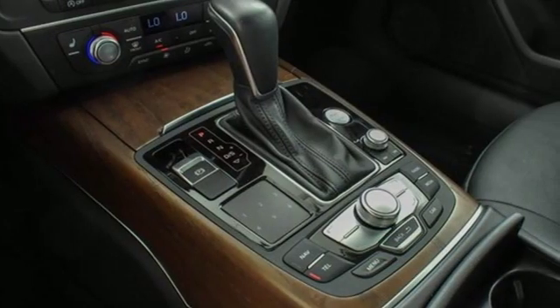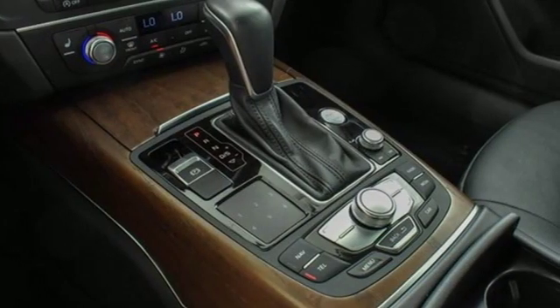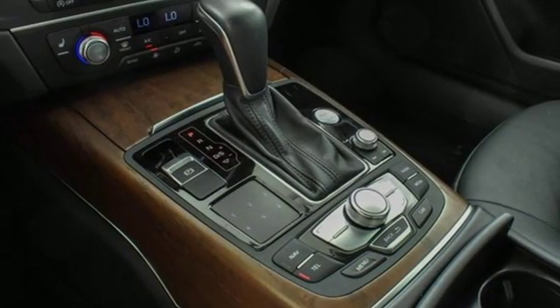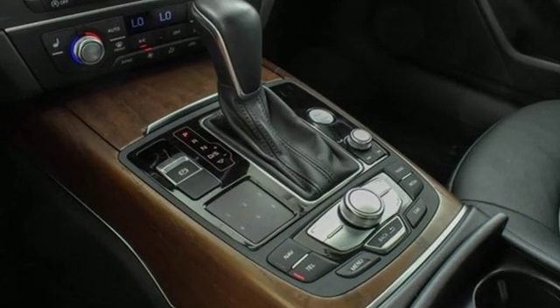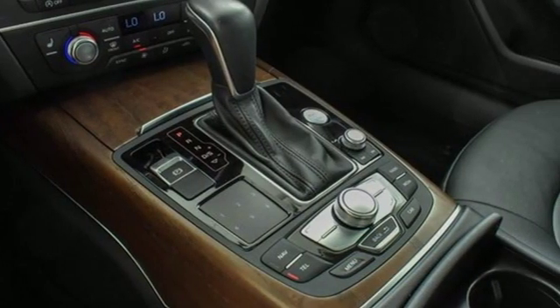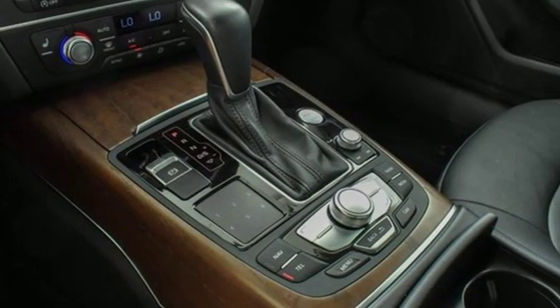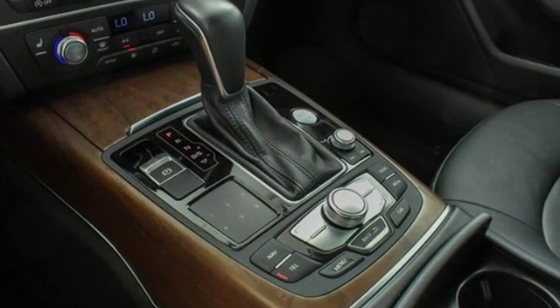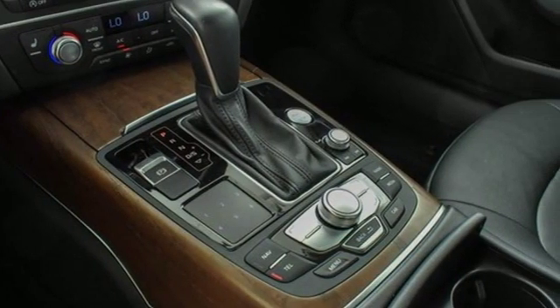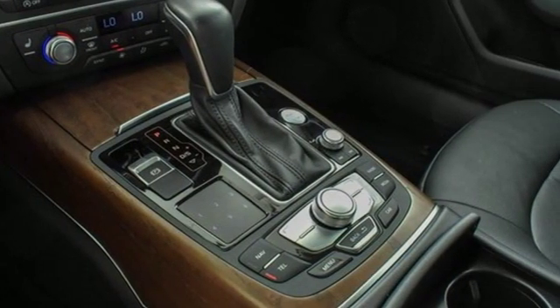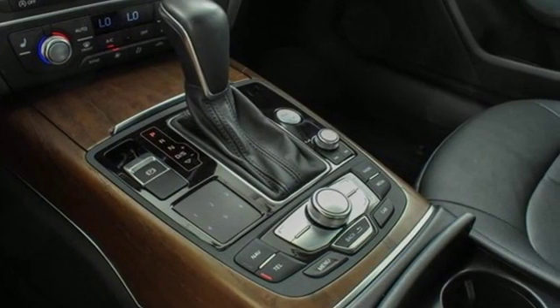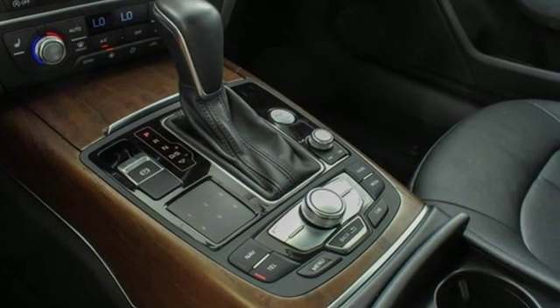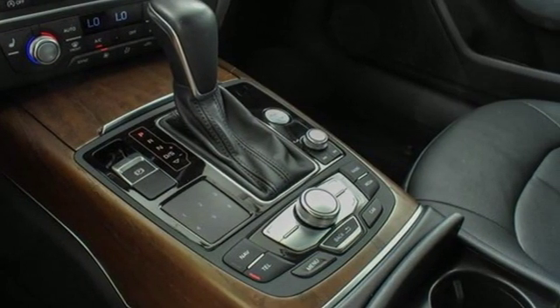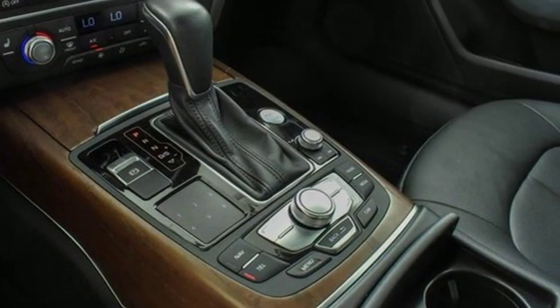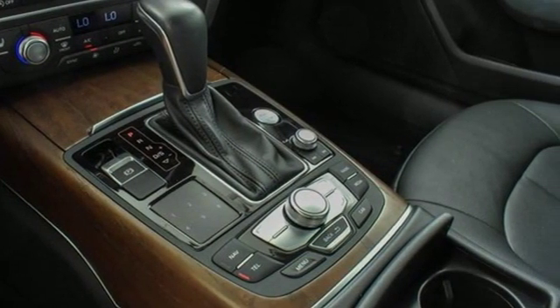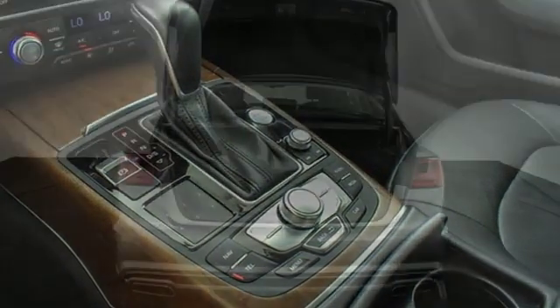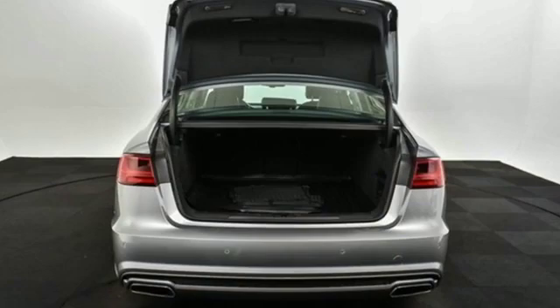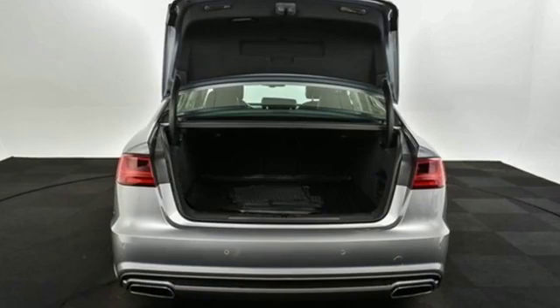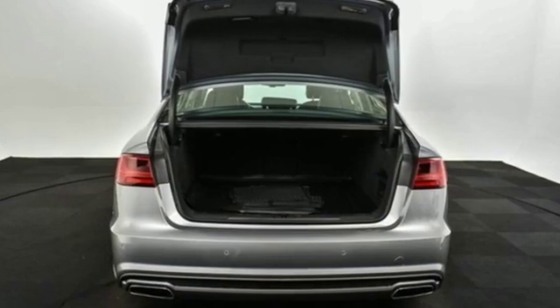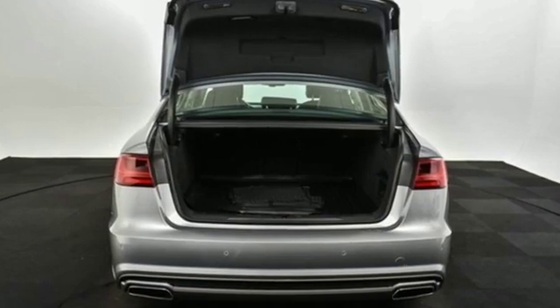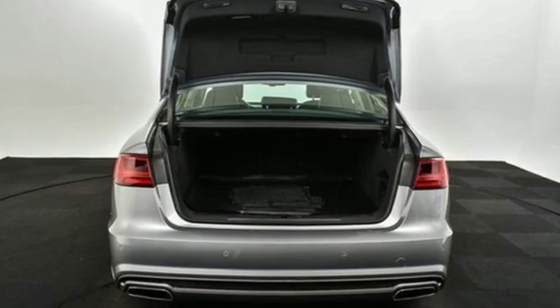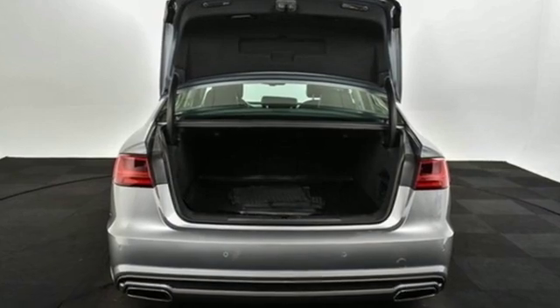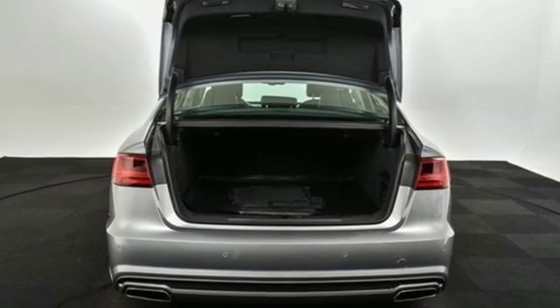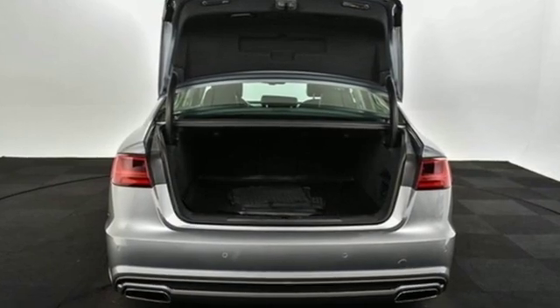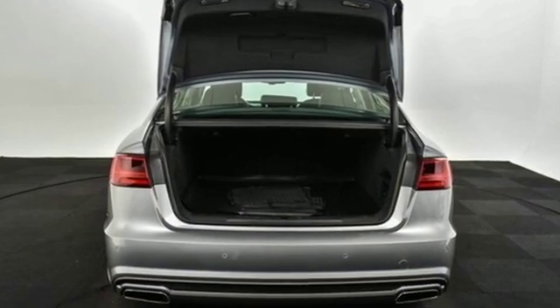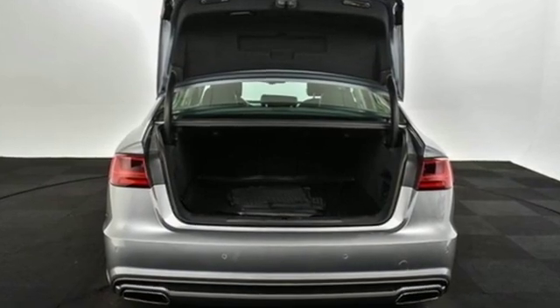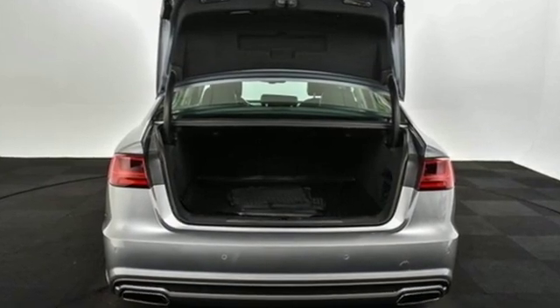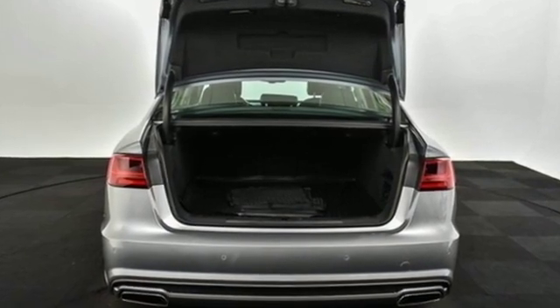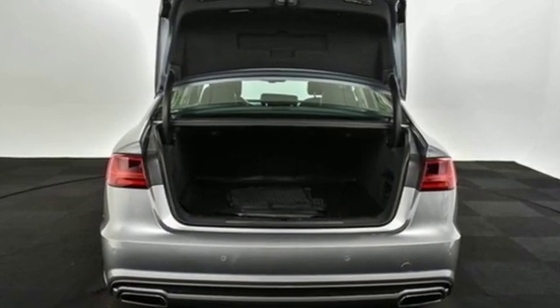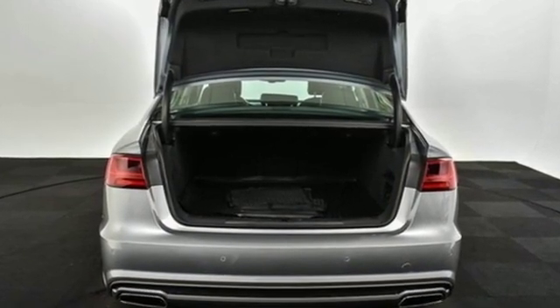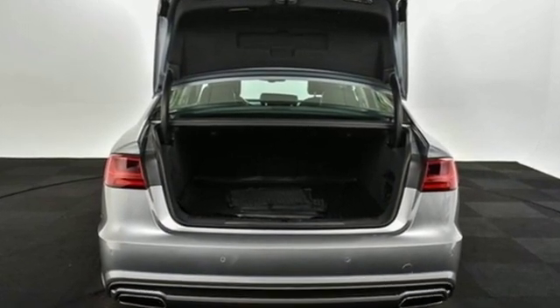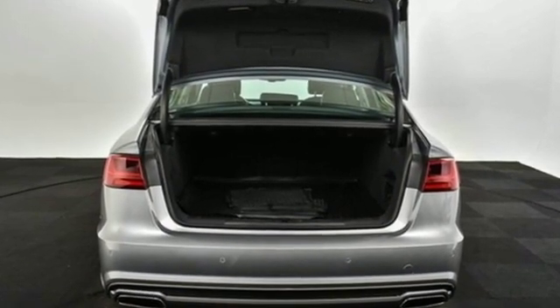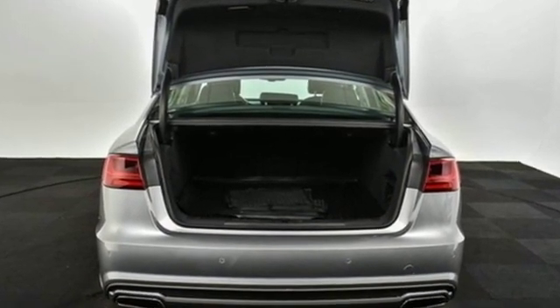Edmunds.com writes: the cabin is eerily quiet — there aren't many cars that strike you with their silence. The A6 is one of them.